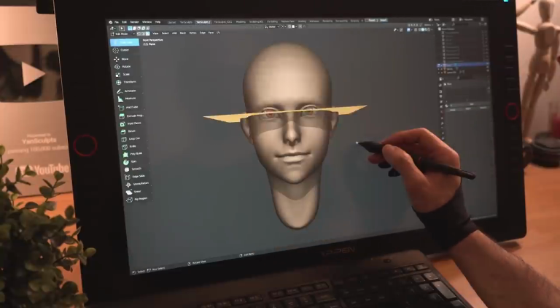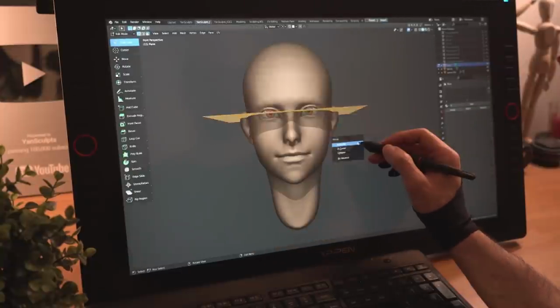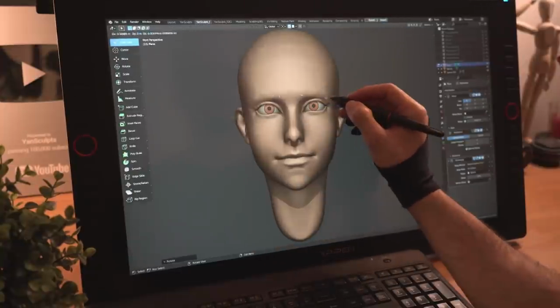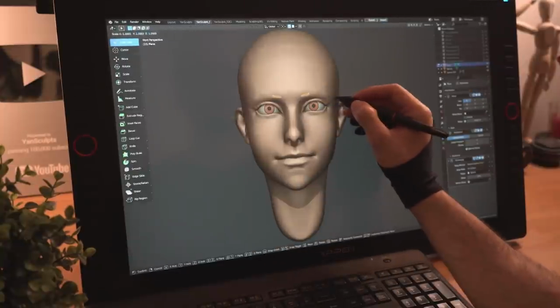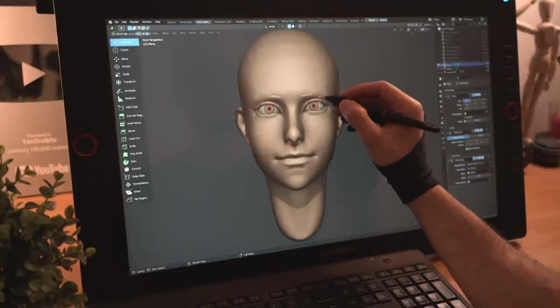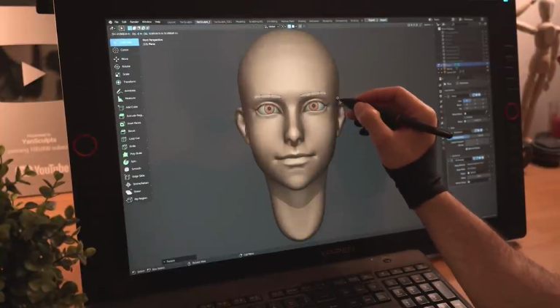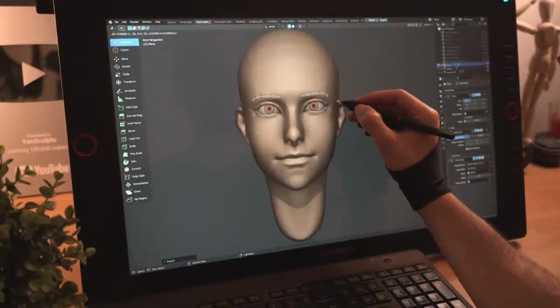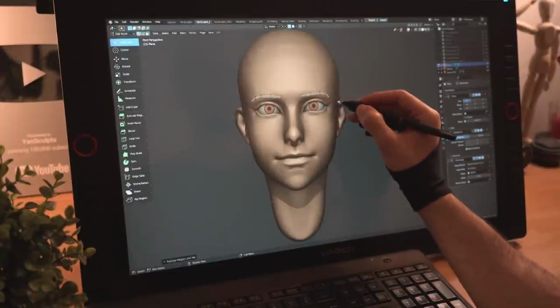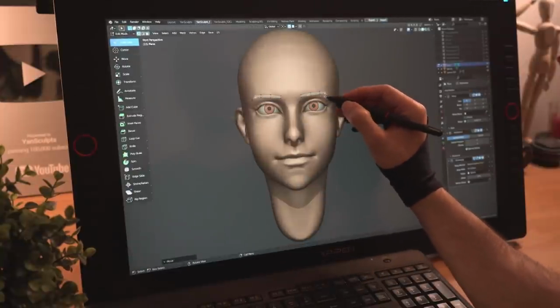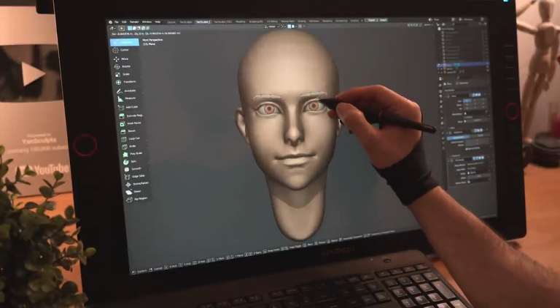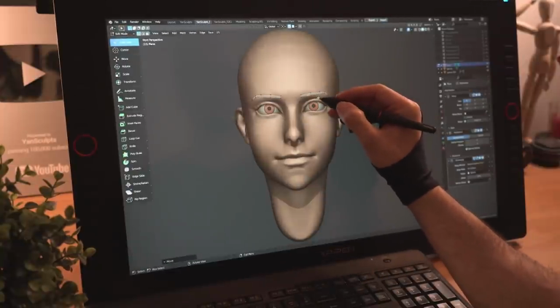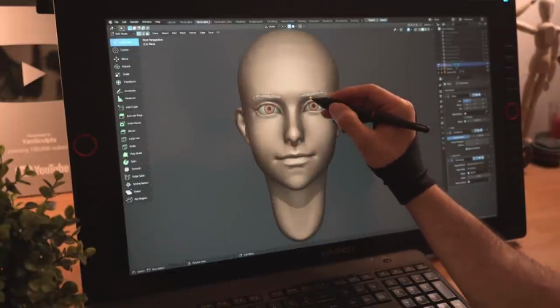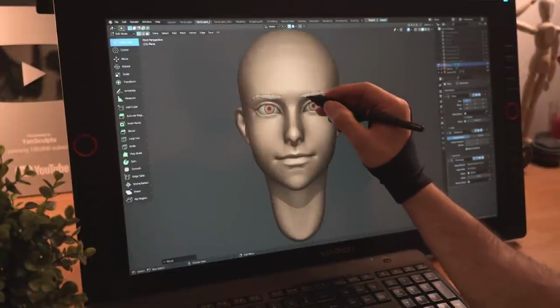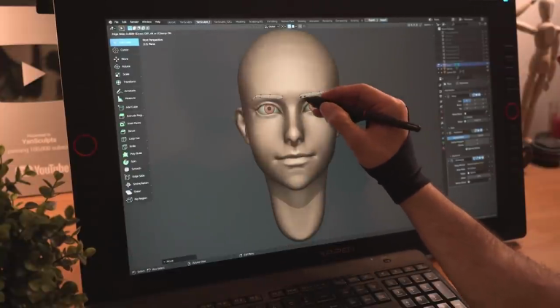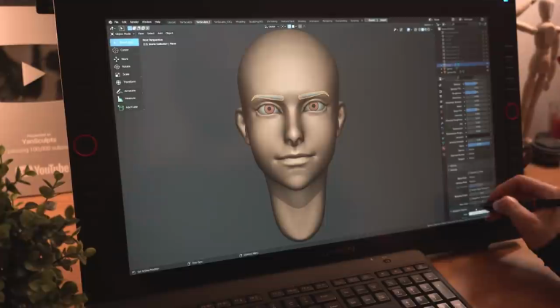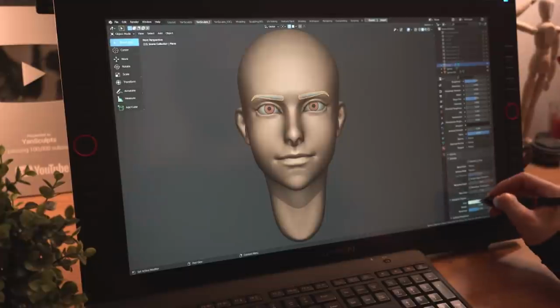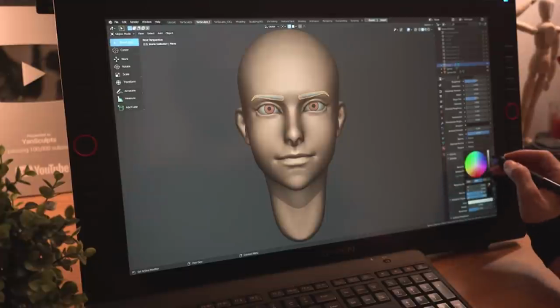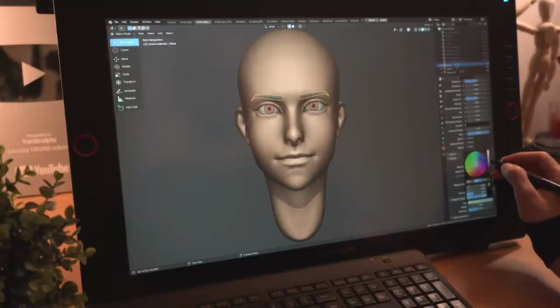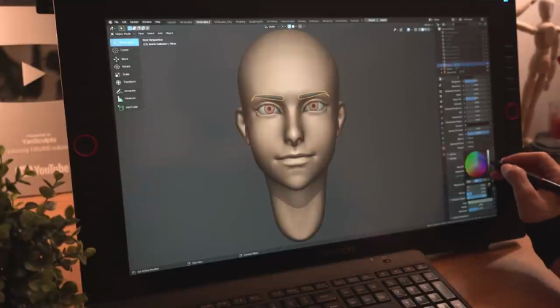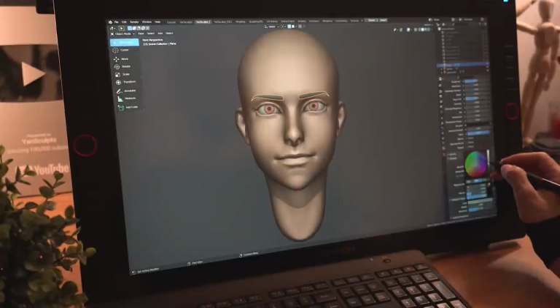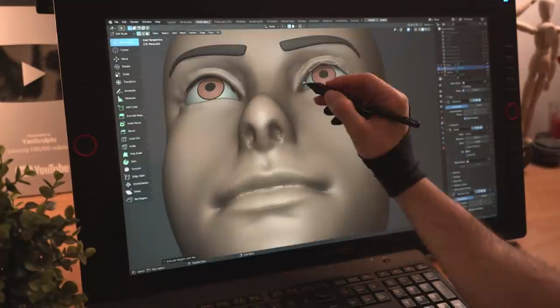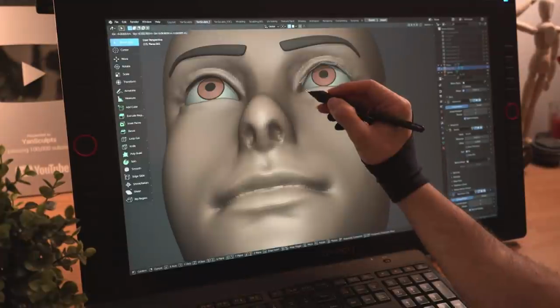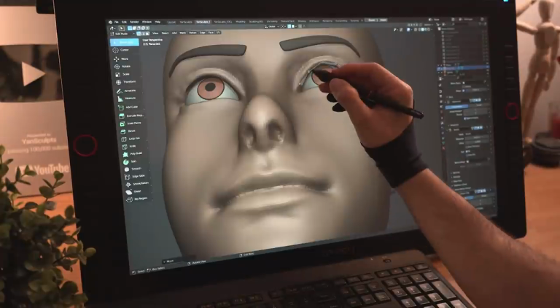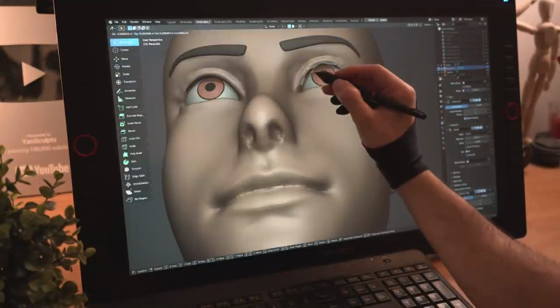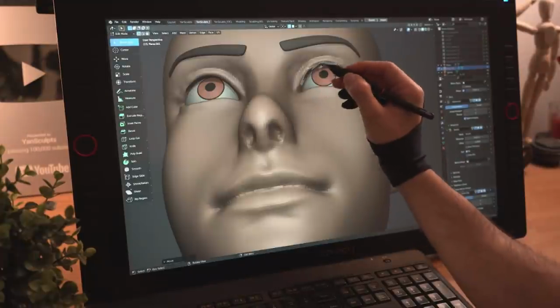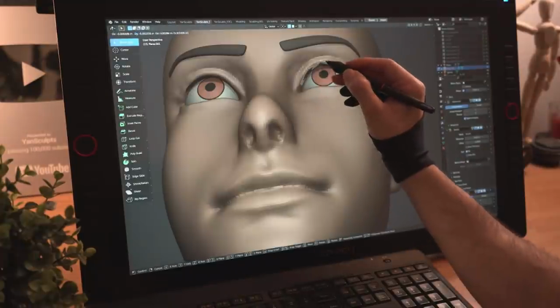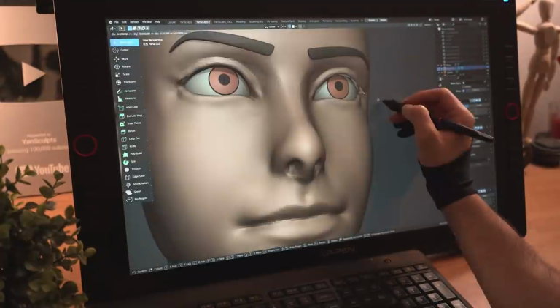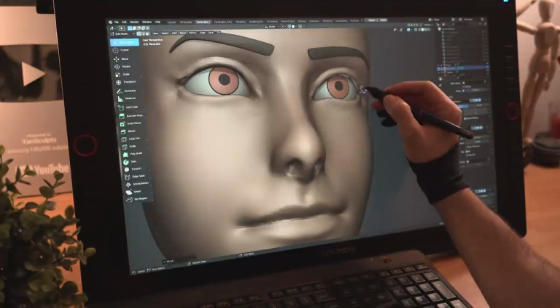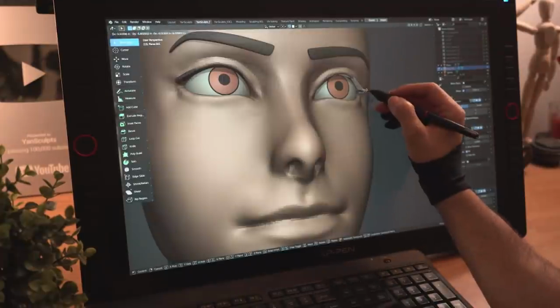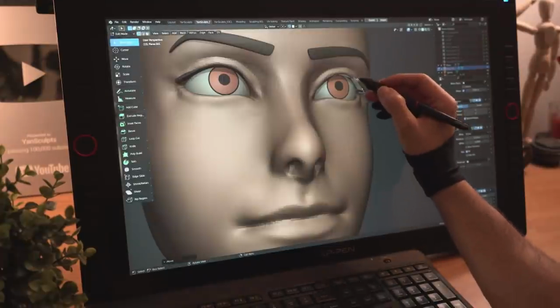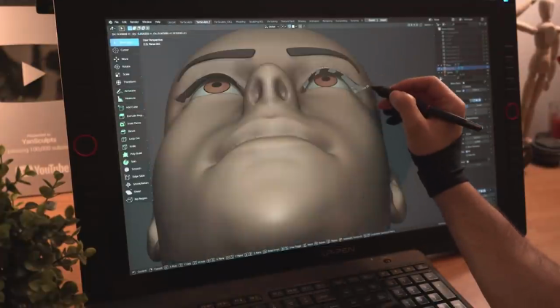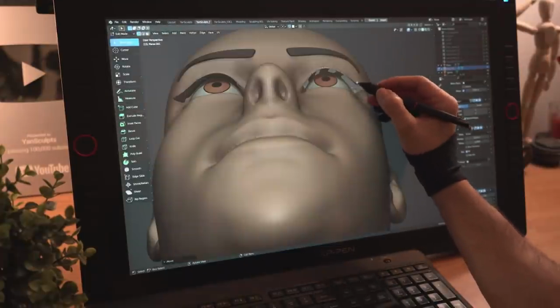With the snap tool on, I'll extrude vertices to model her eyebrows, then turn them to black. I'll extrude more vertices to model her eyelashes.